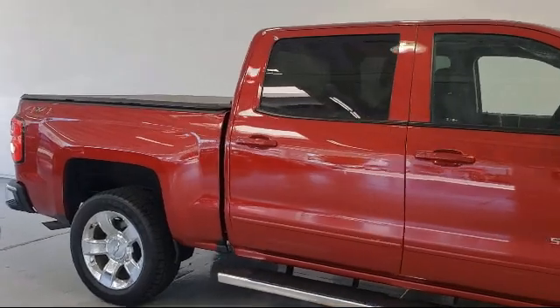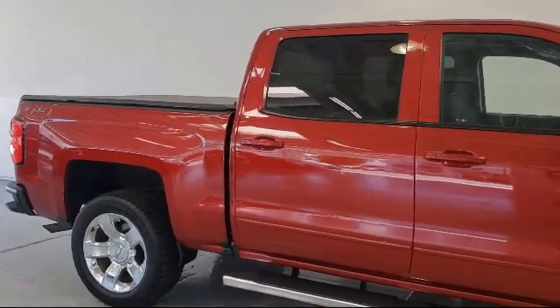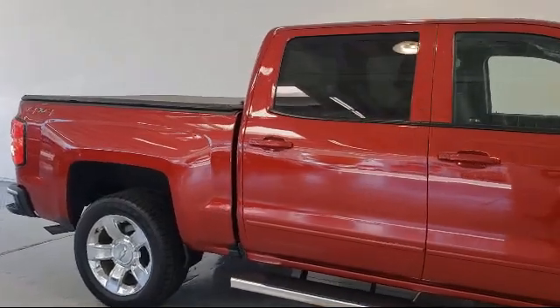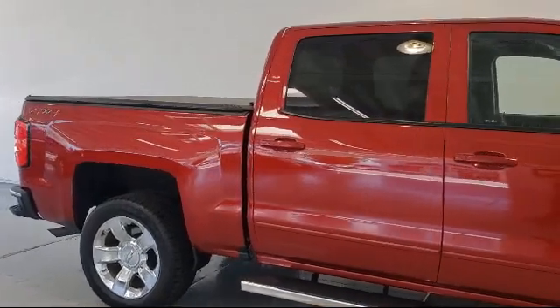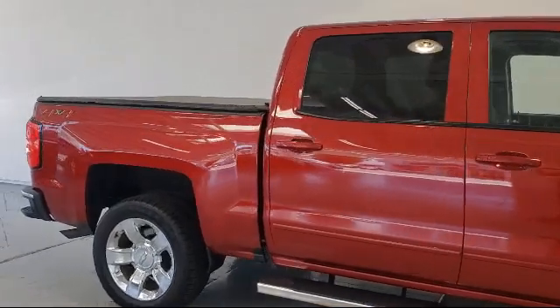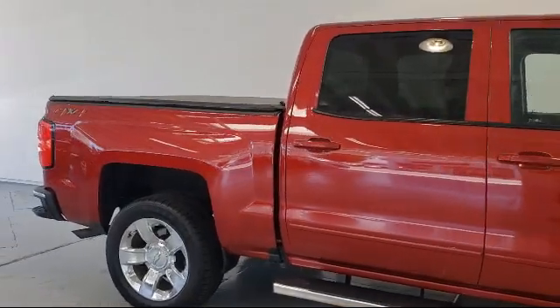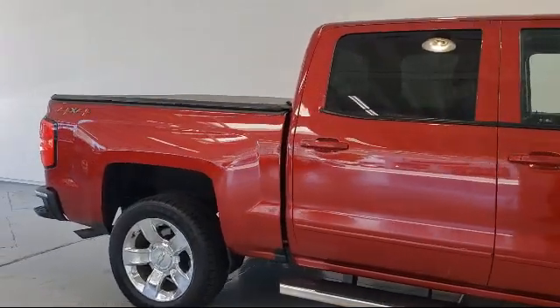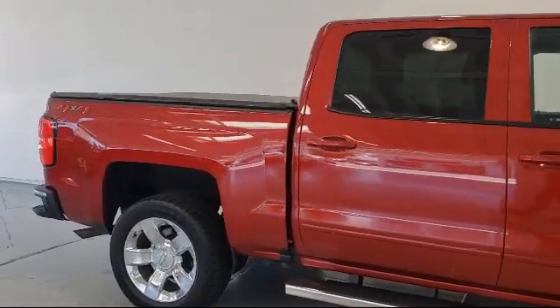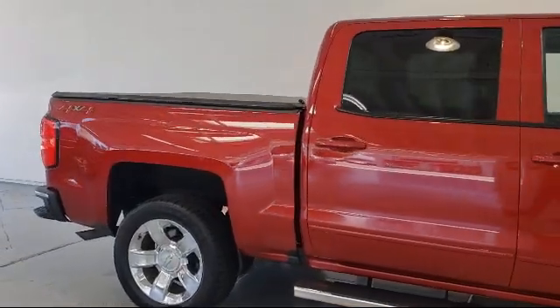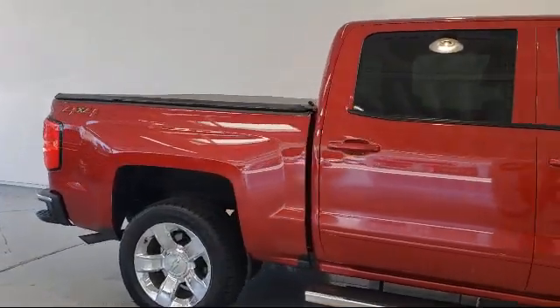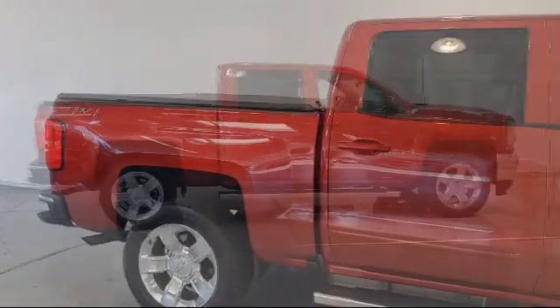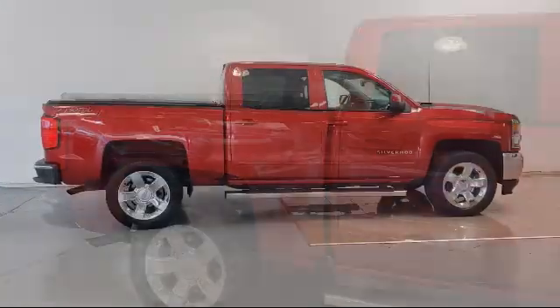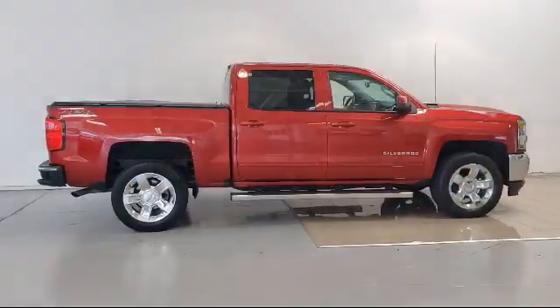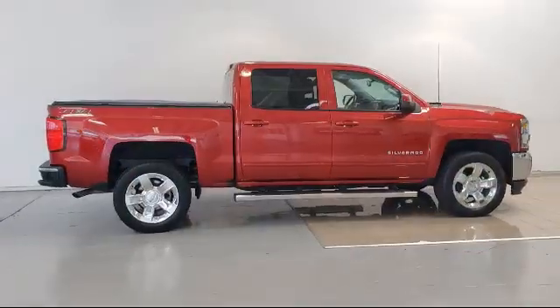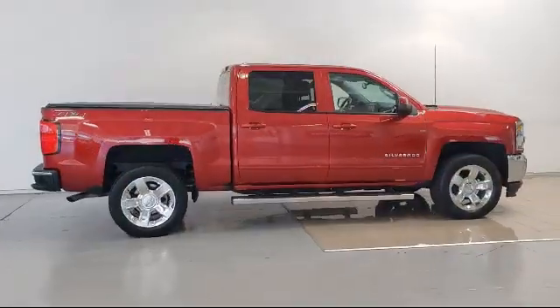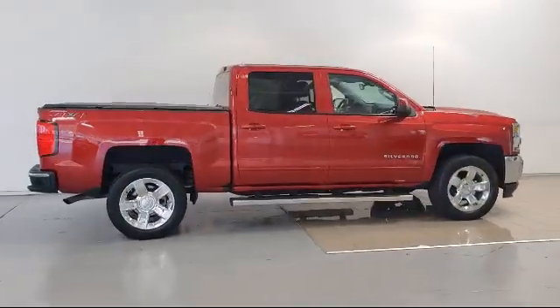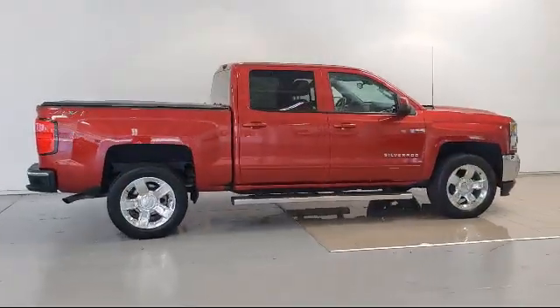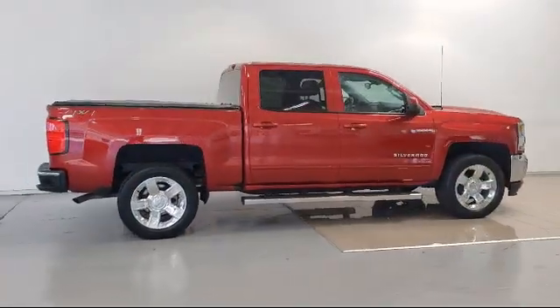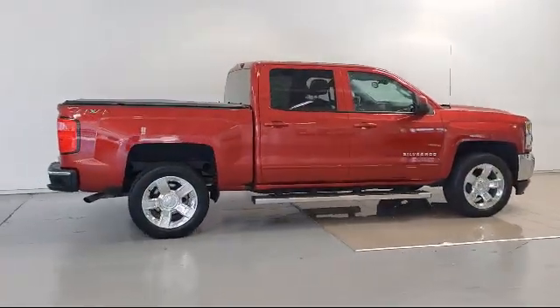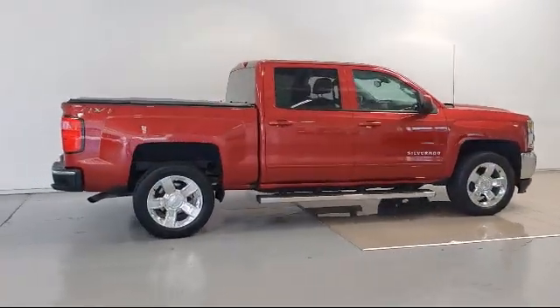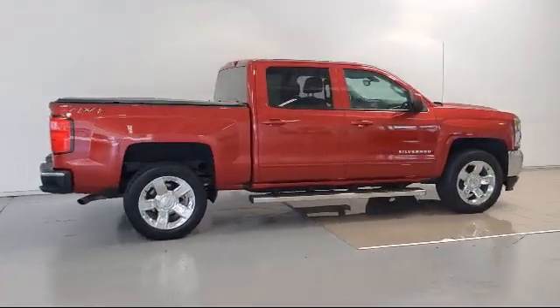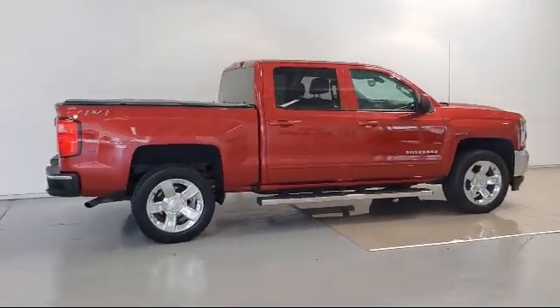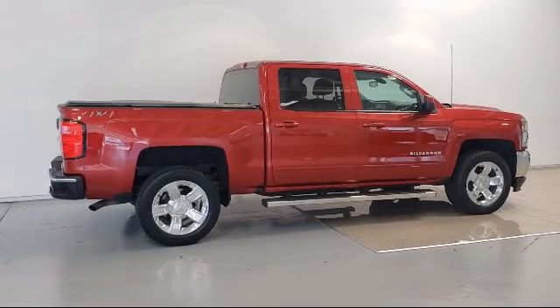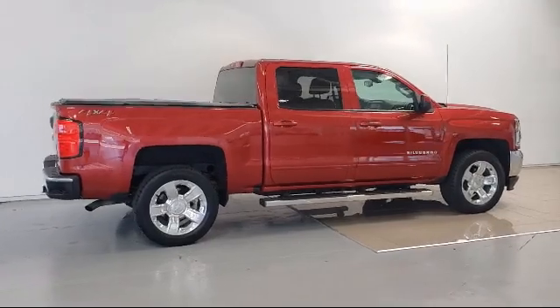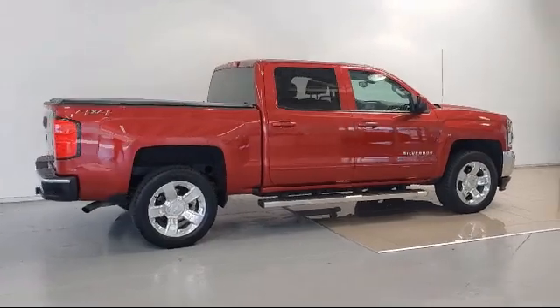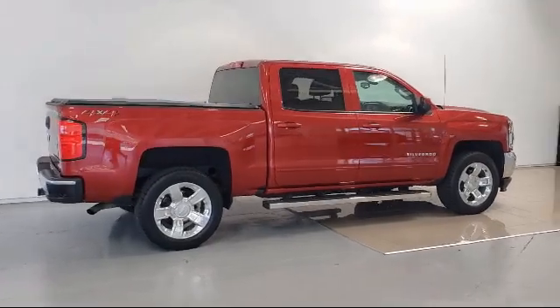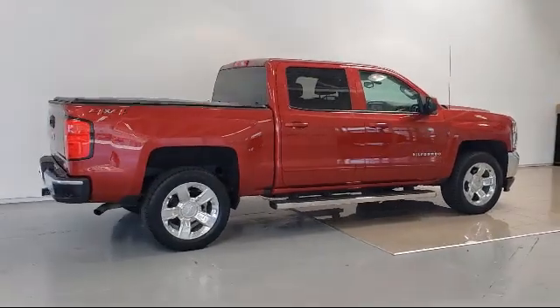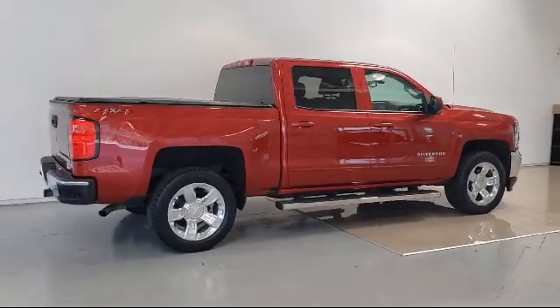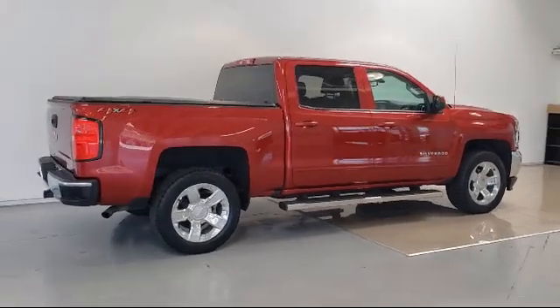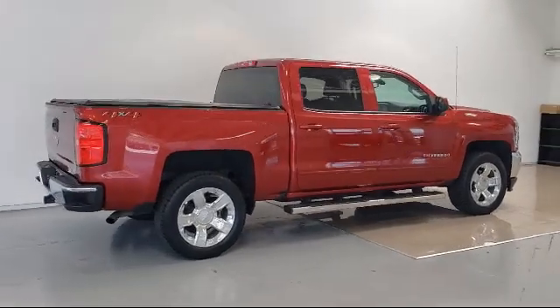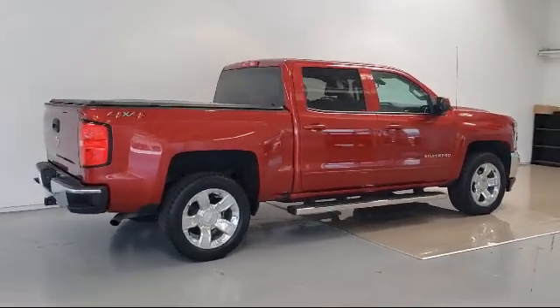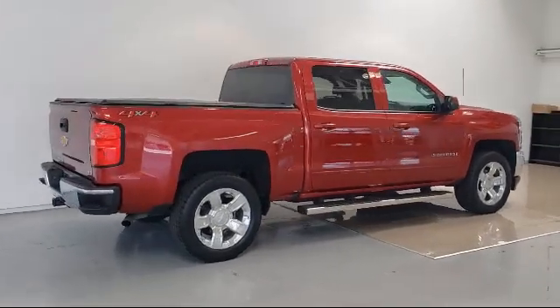Climate Control, Sirius XM Satellite Radio, and has less than 35,000 miles on the odometer.